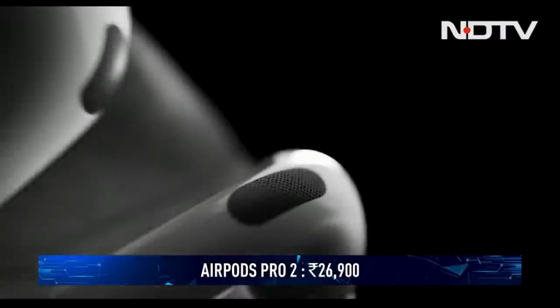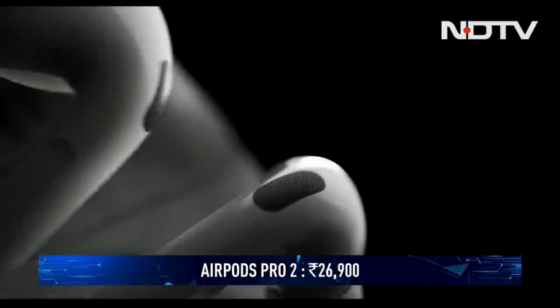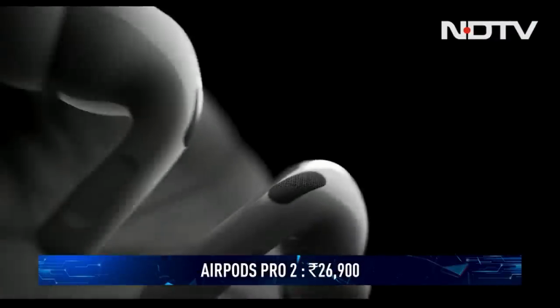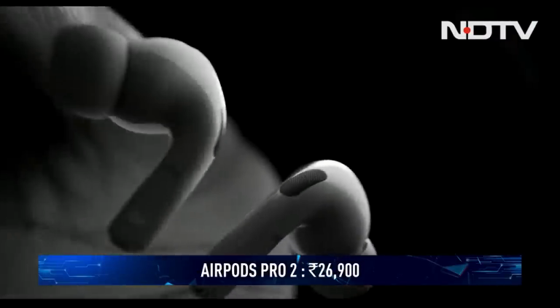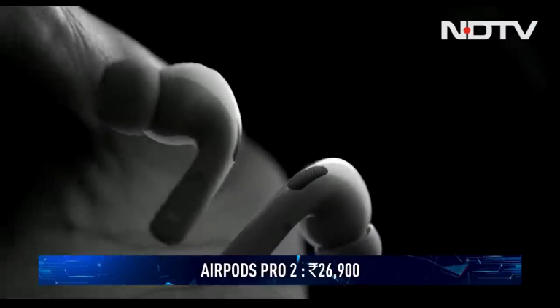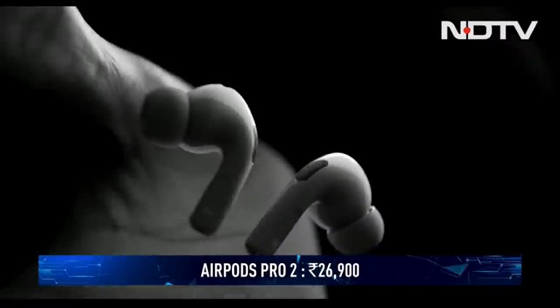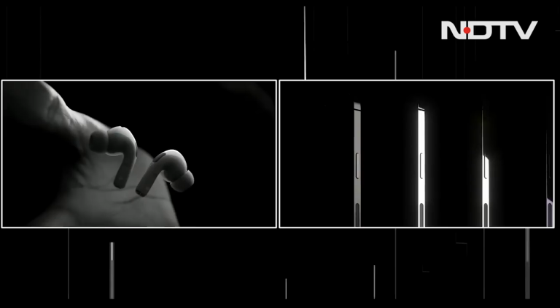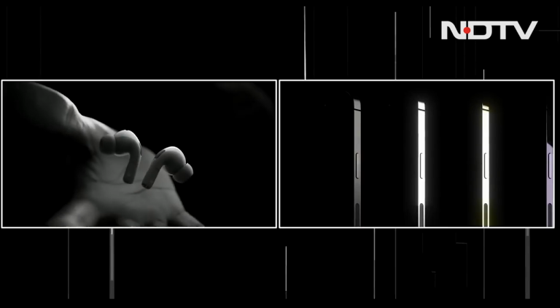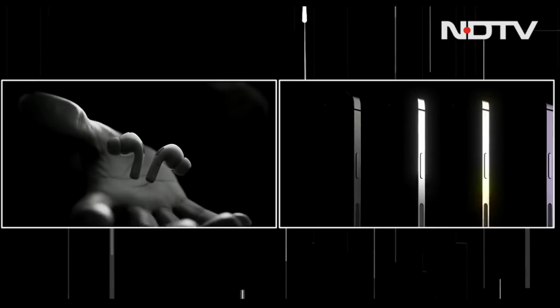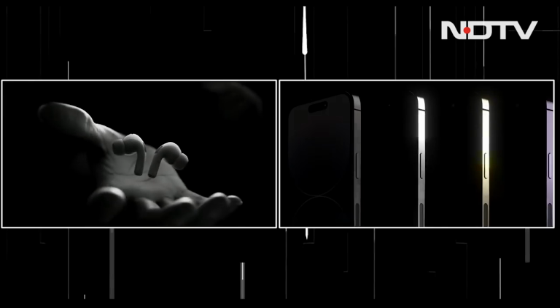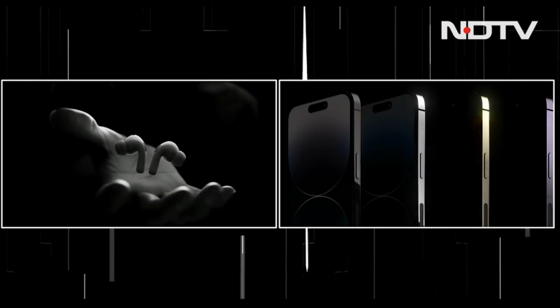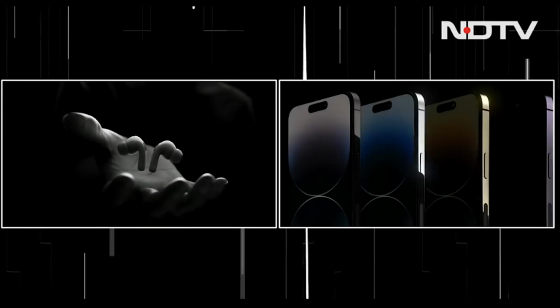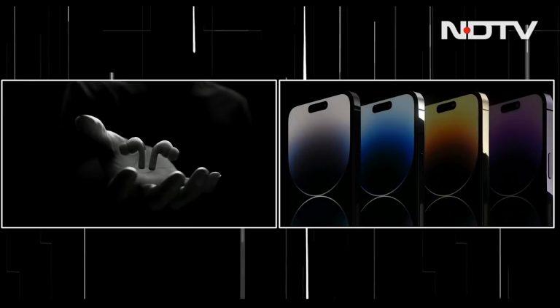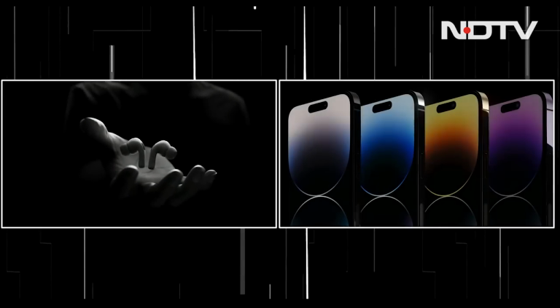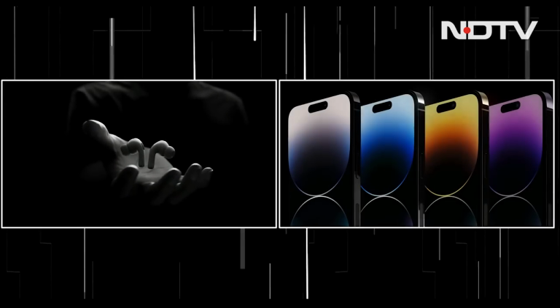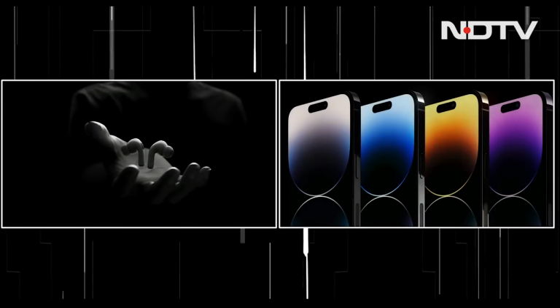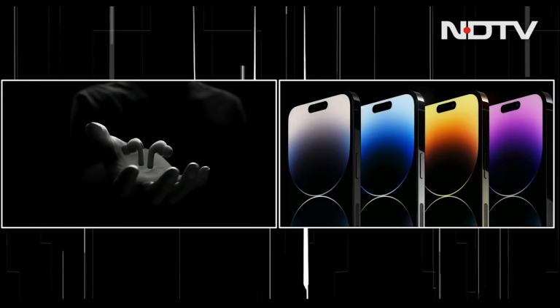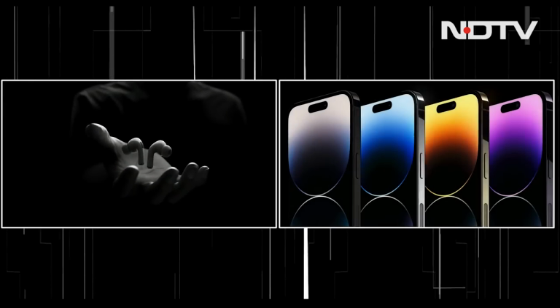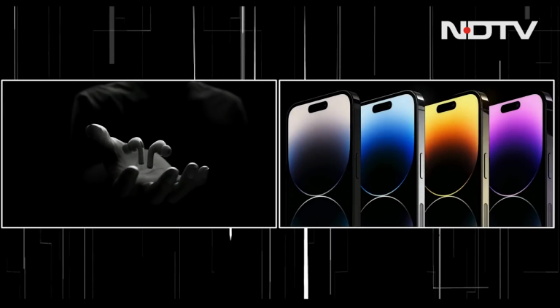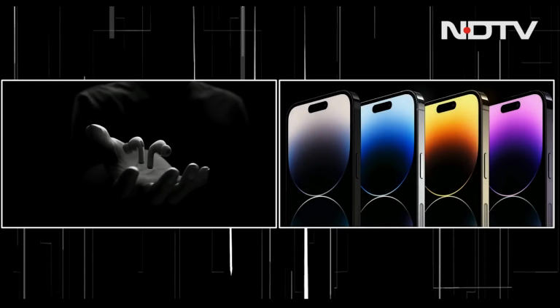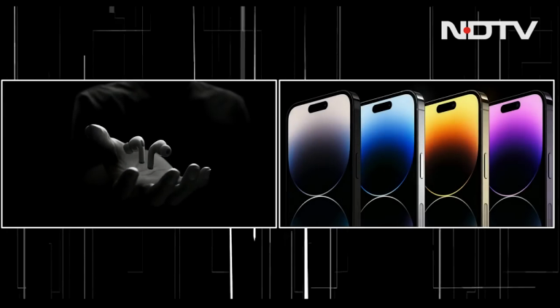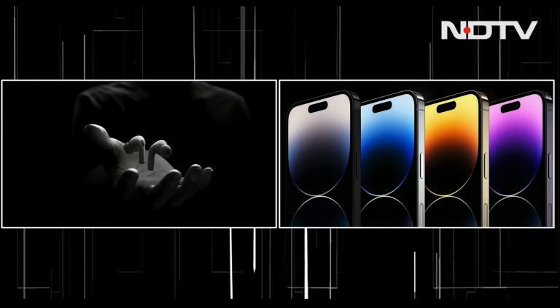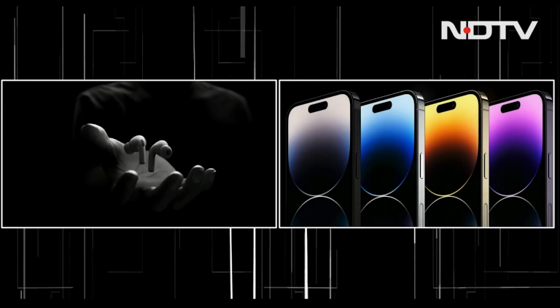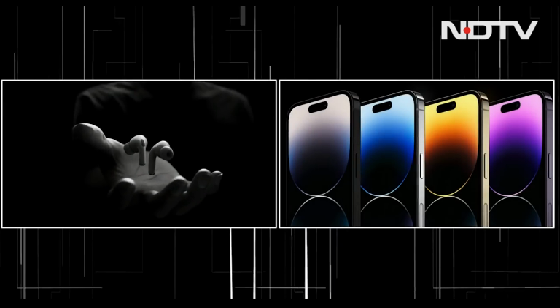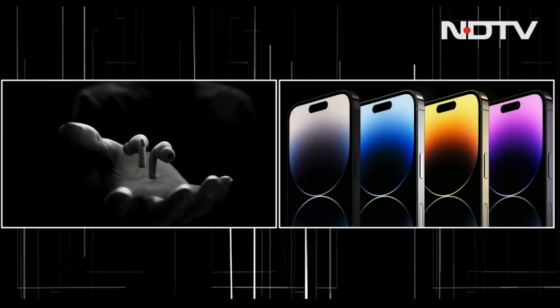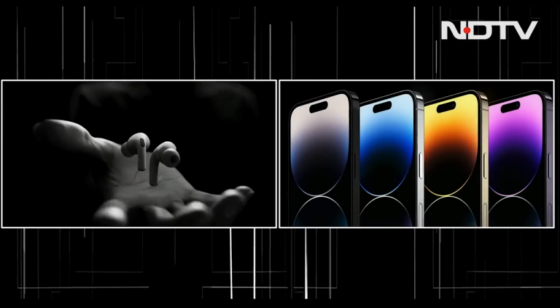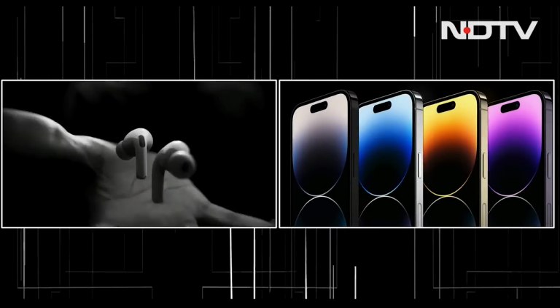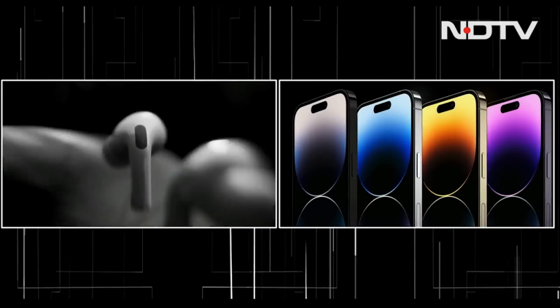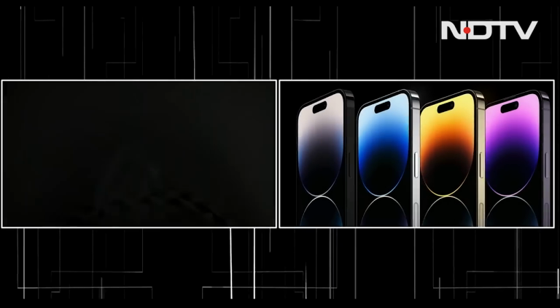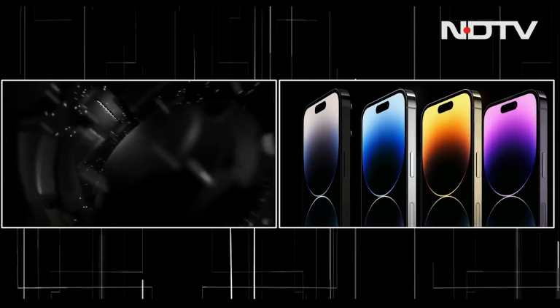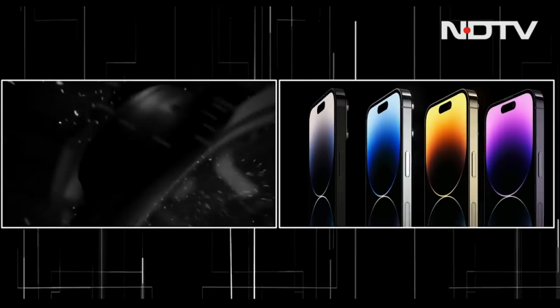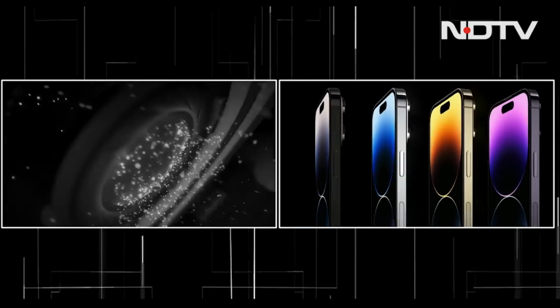We will review the new iPhones and the AirPods Pro soon on CellGuru.